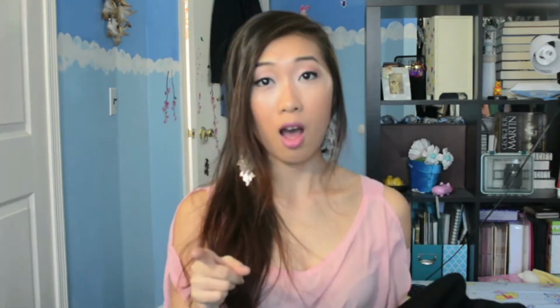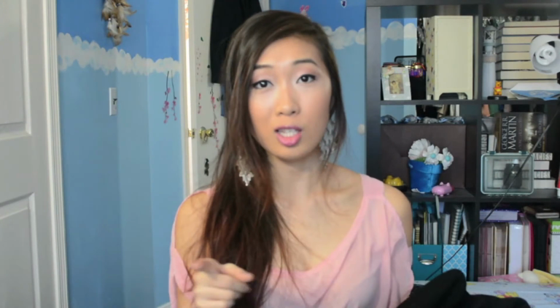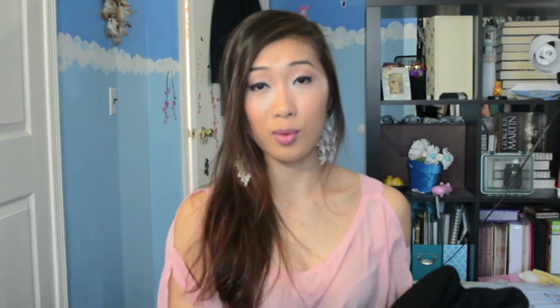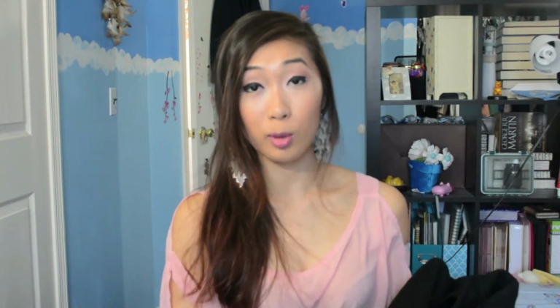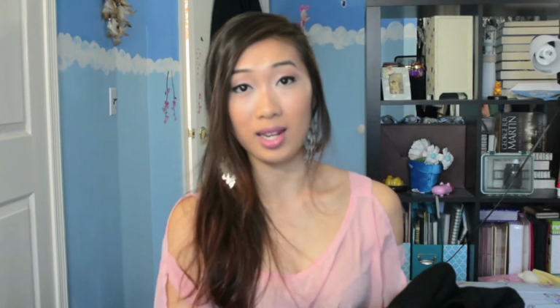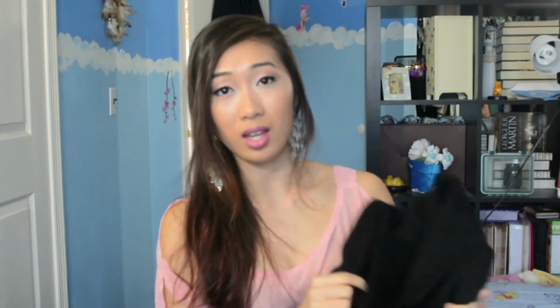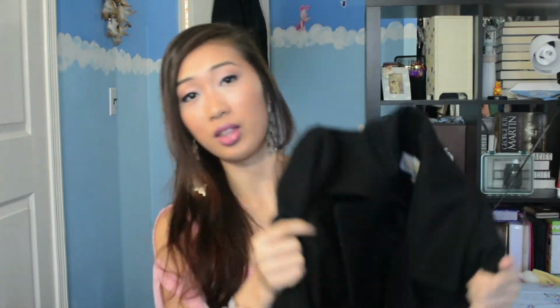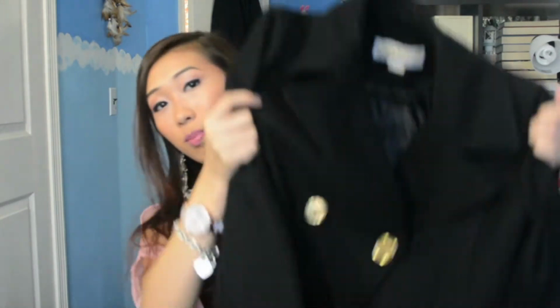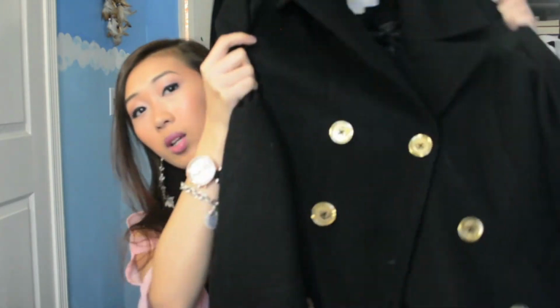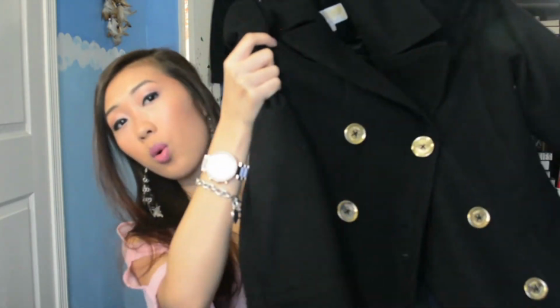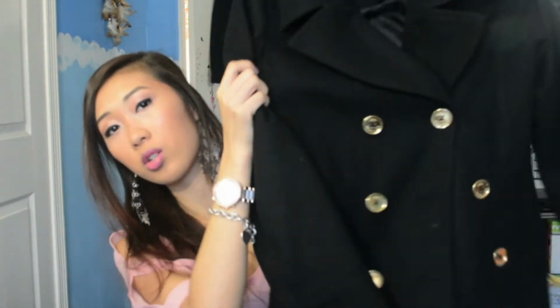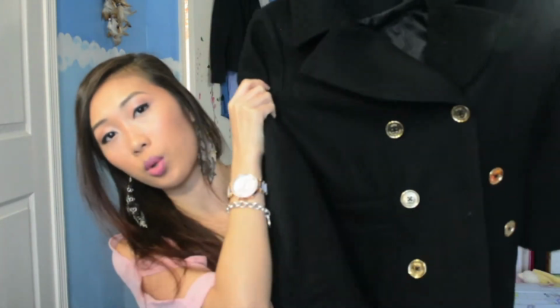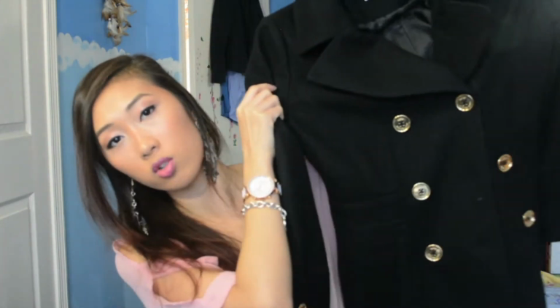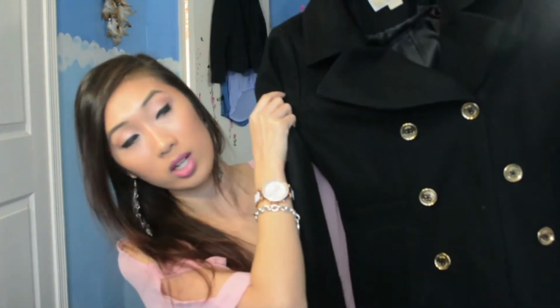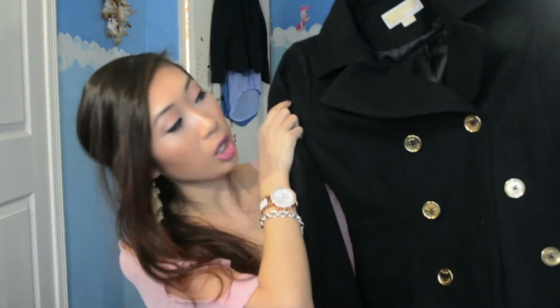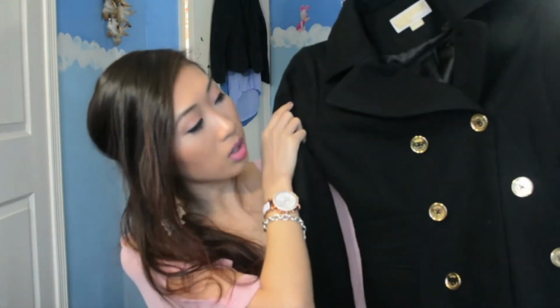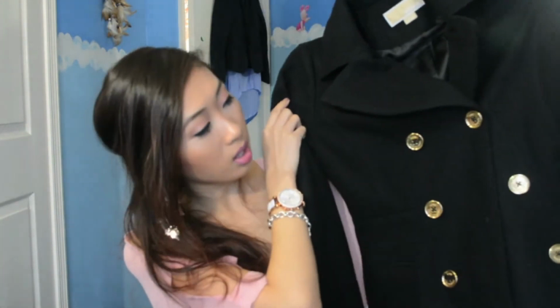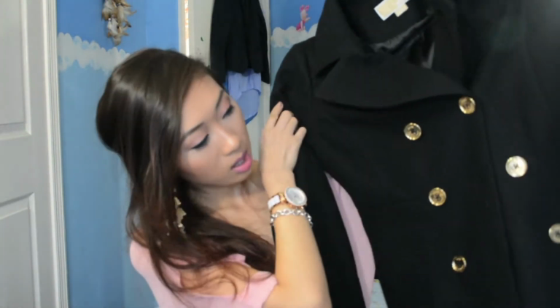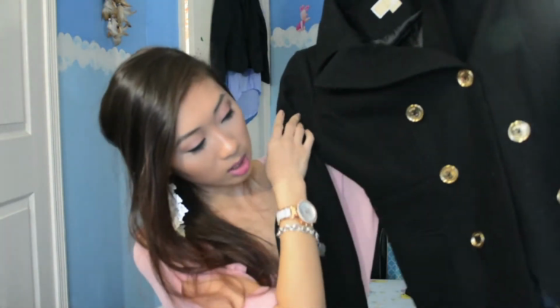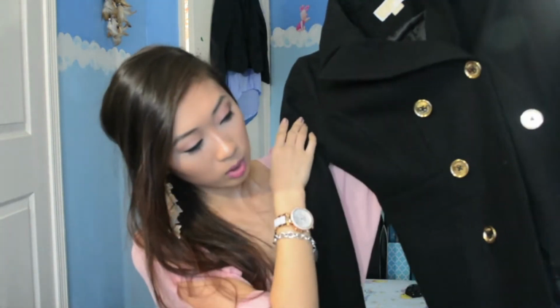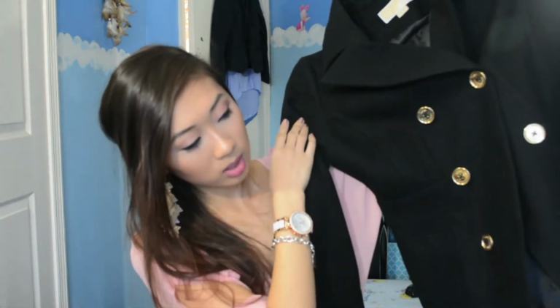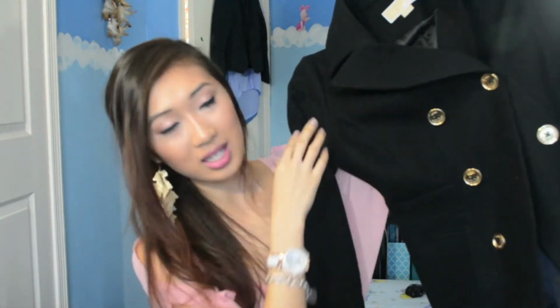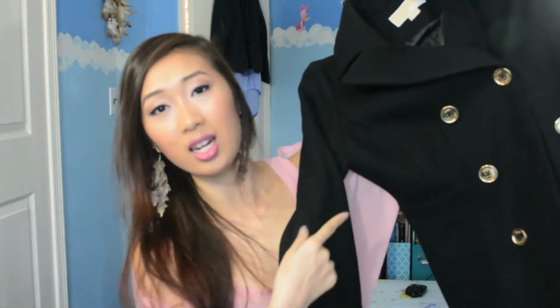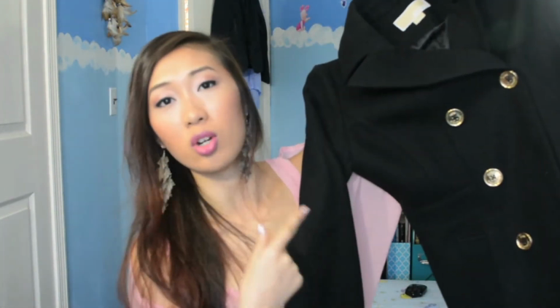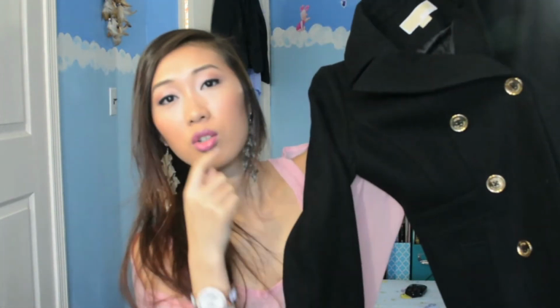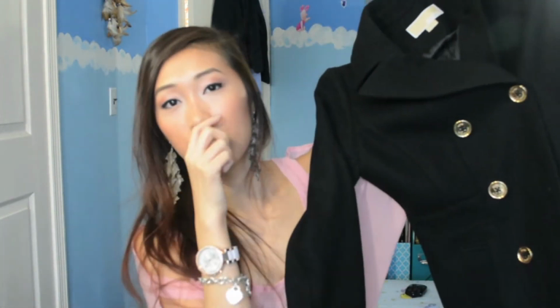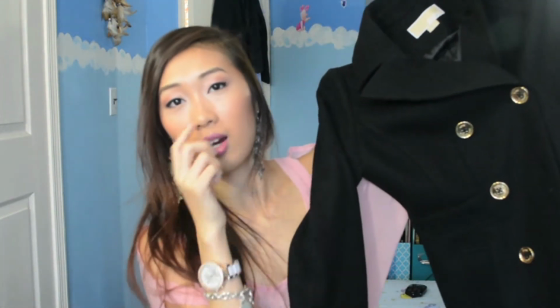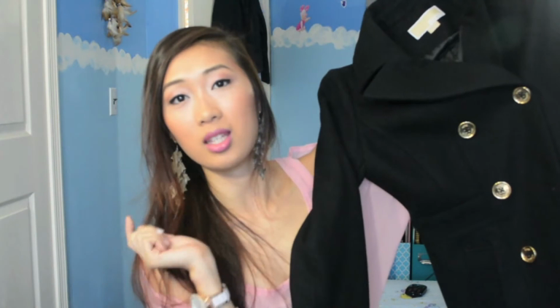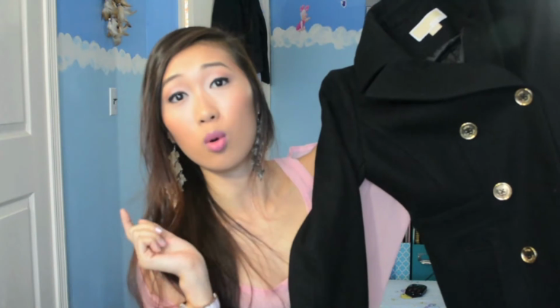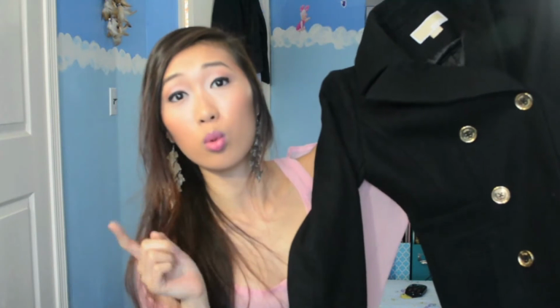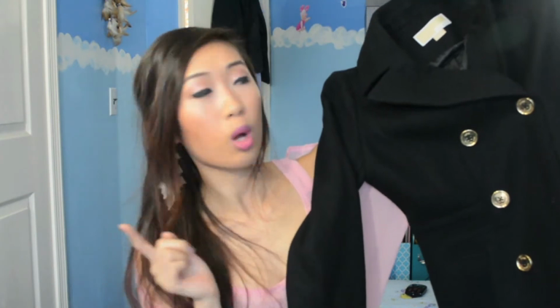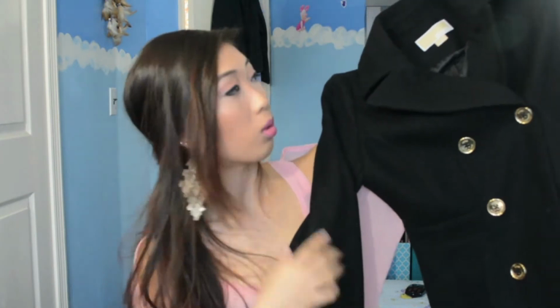Also from Bloomingdale's I got this Michael Kors short wool coat — it's not a trench coat, I'm sorry, it's a wool coat.